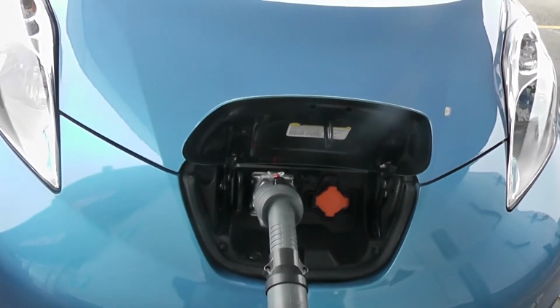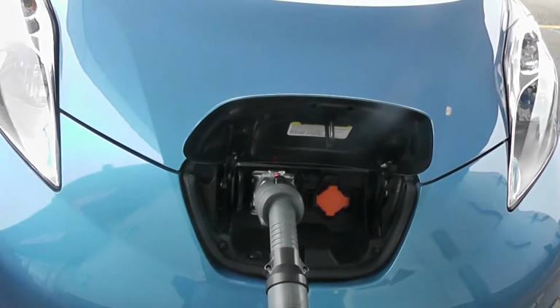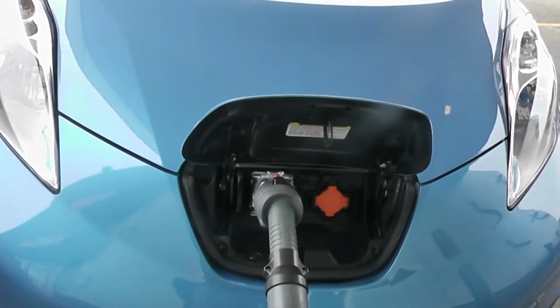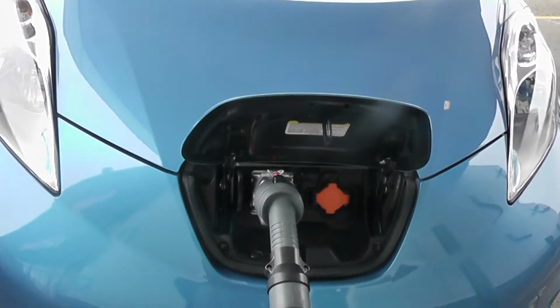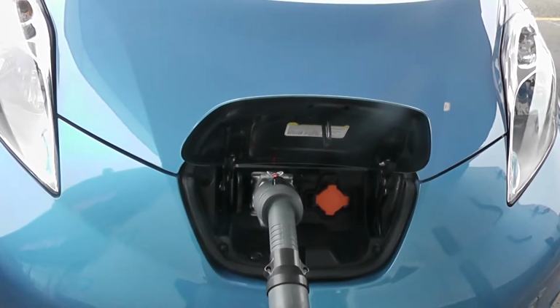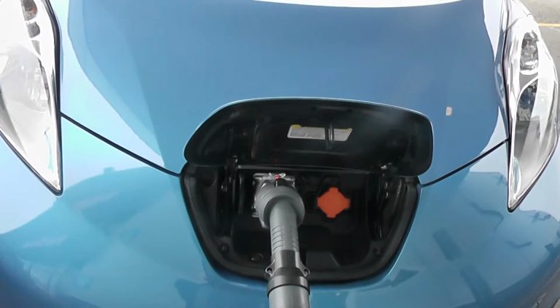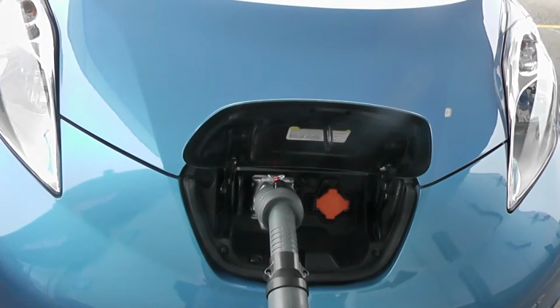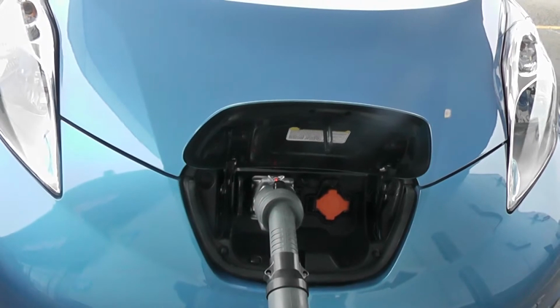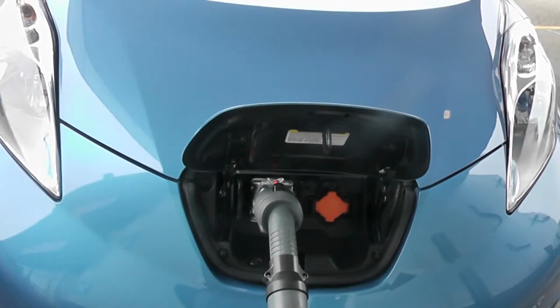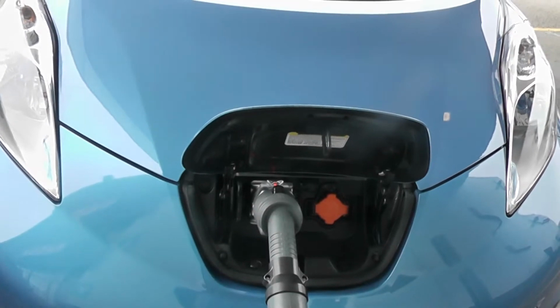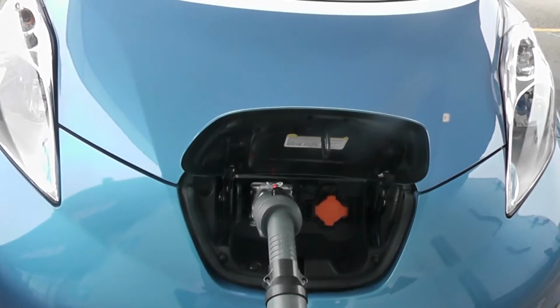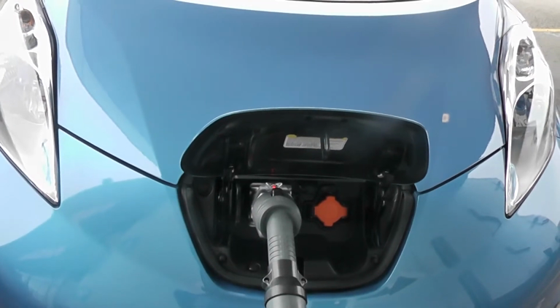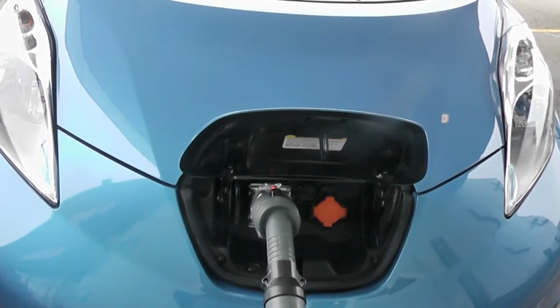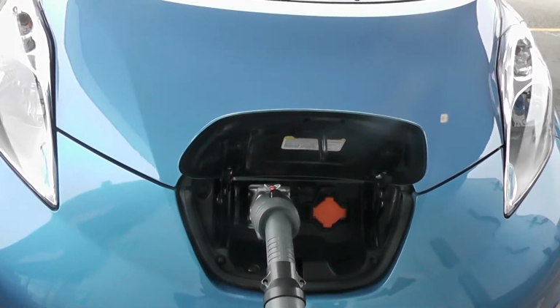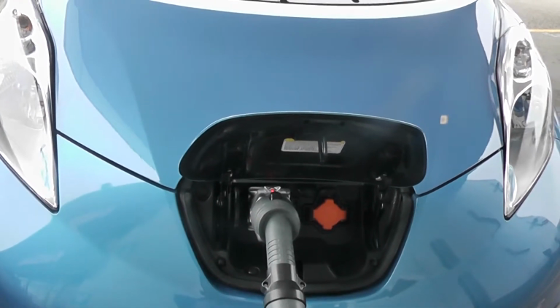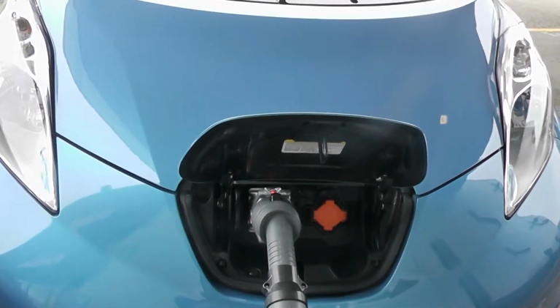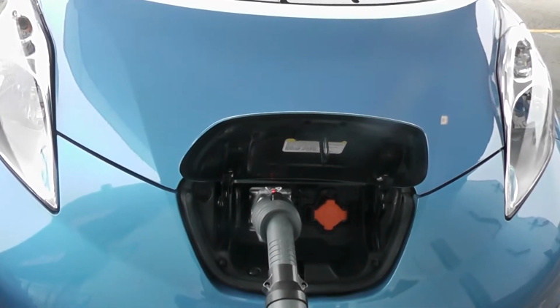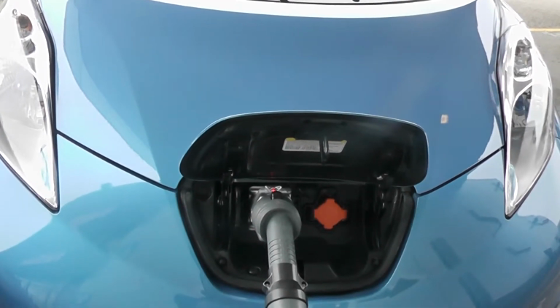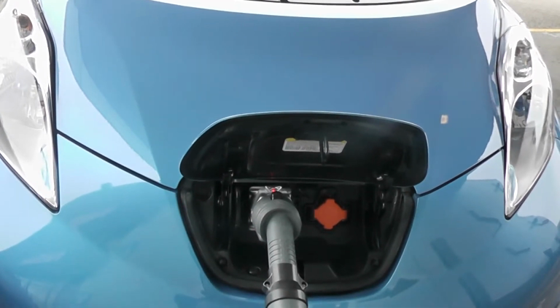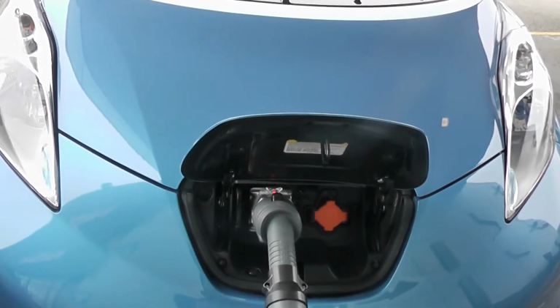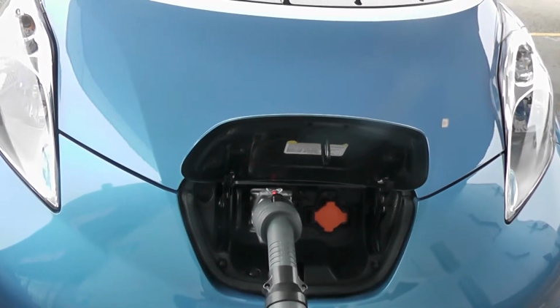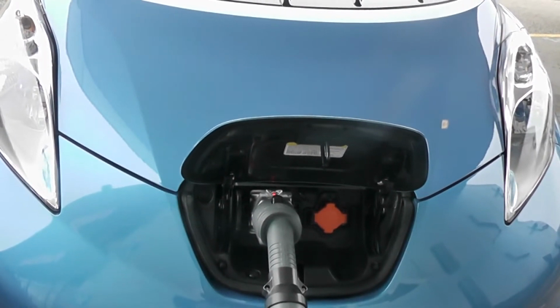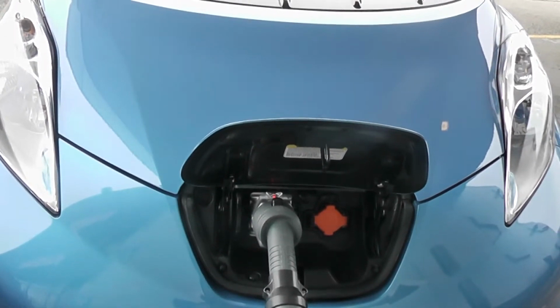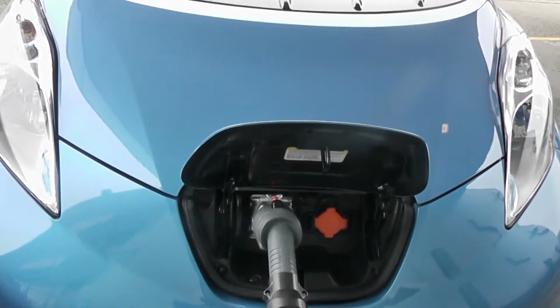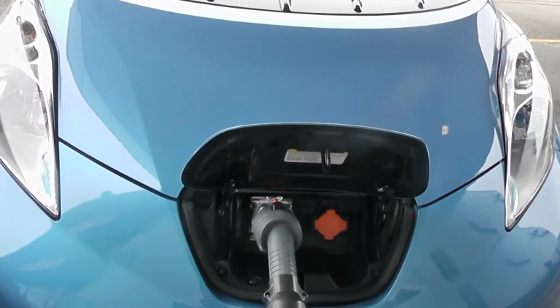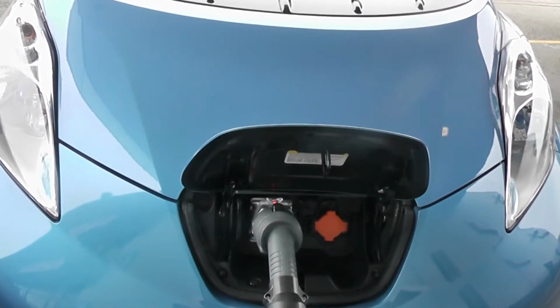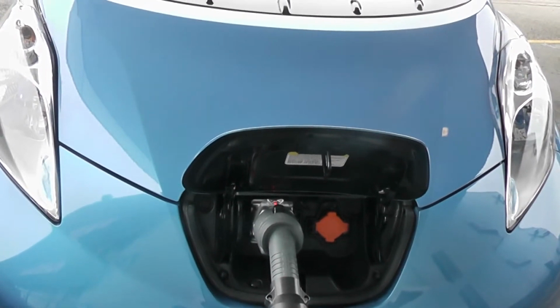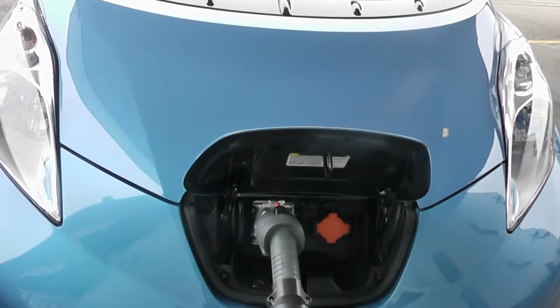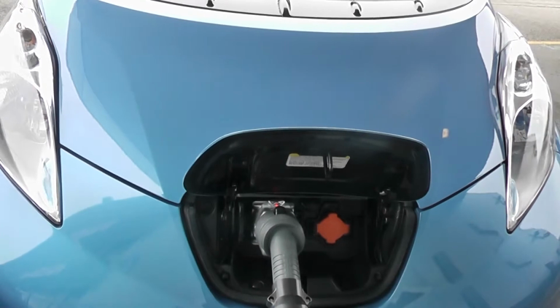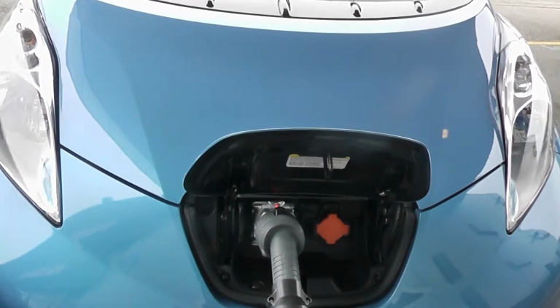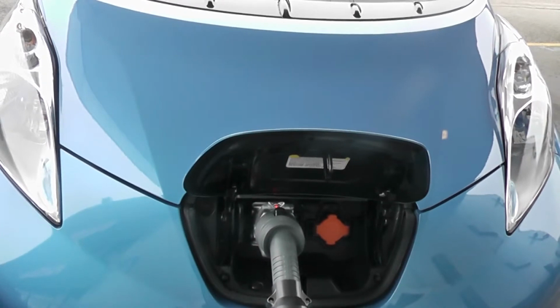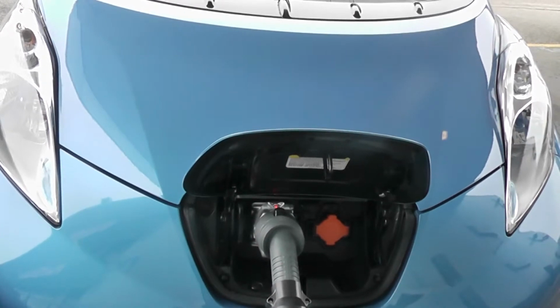There are now lots of charging points widely available in many car parks around Cardiff, in the shopping centres and at IKEA Cardiff.